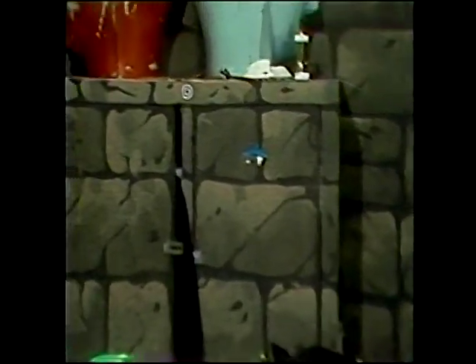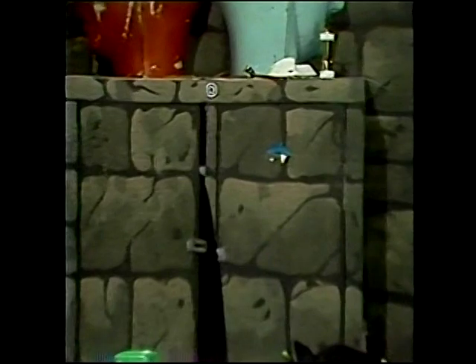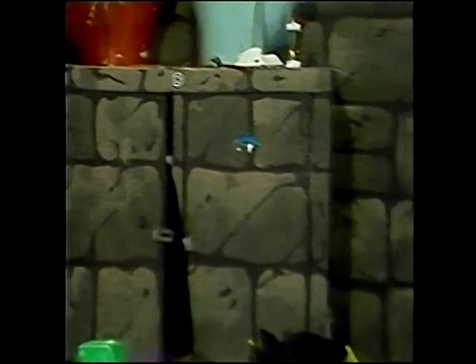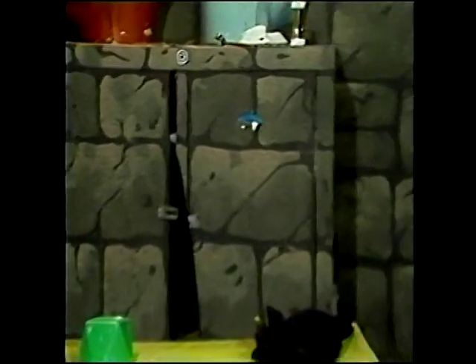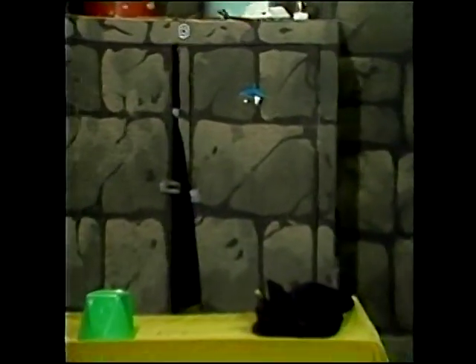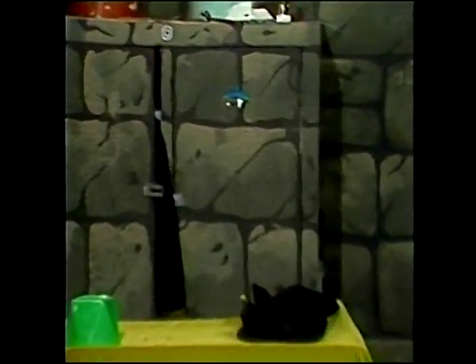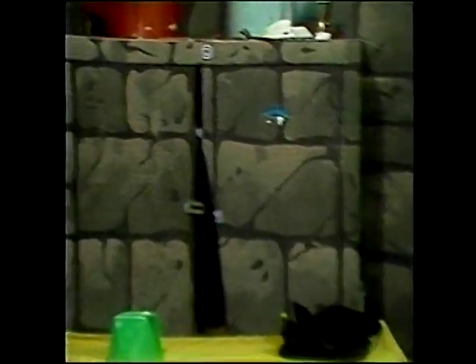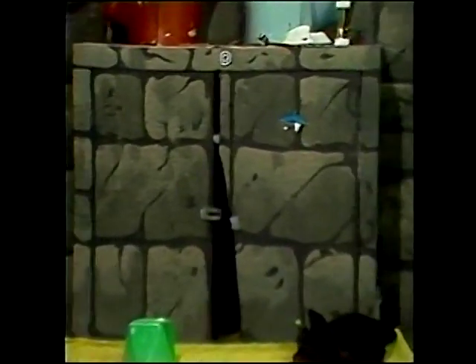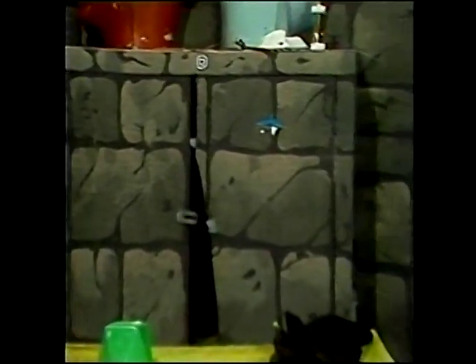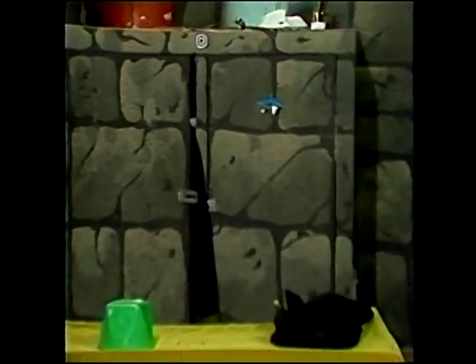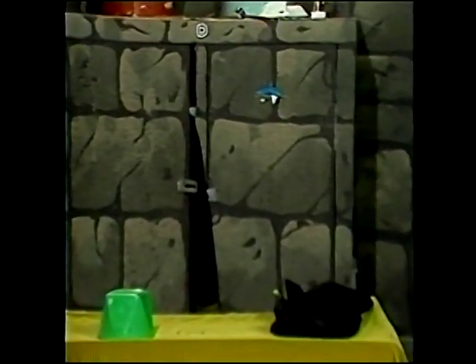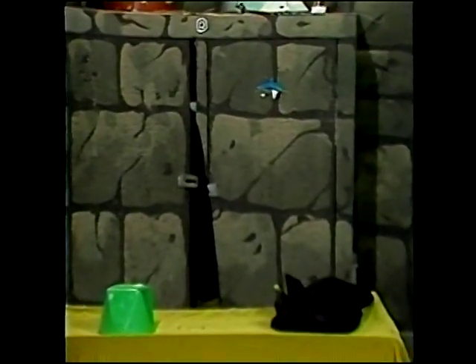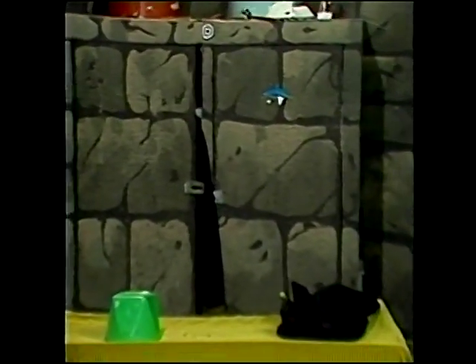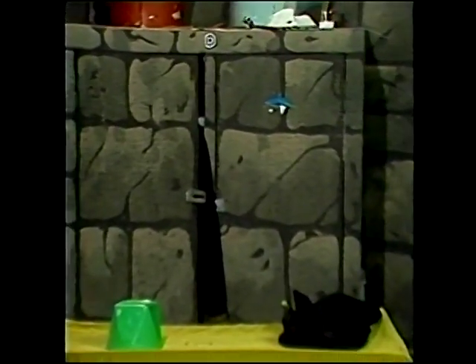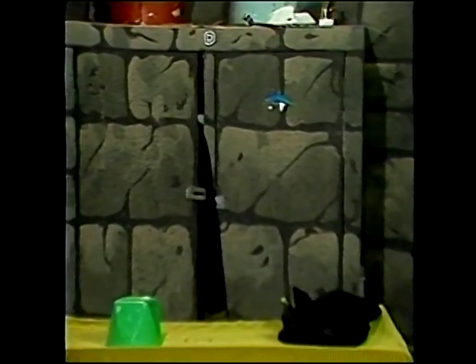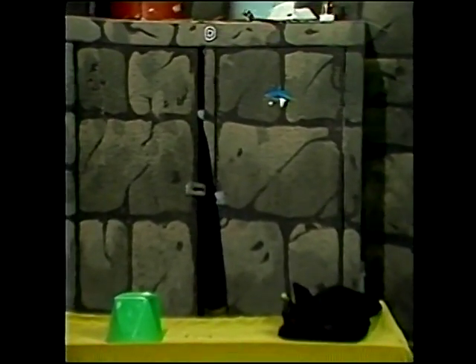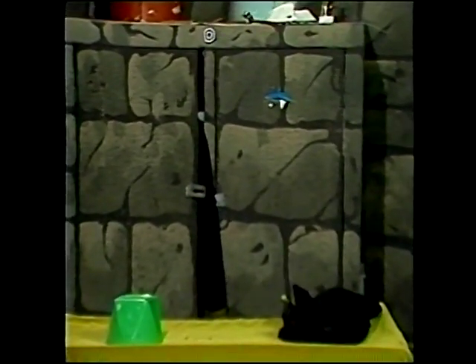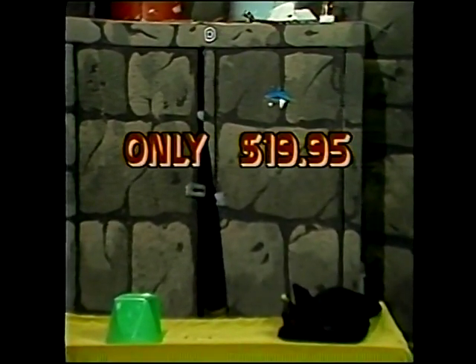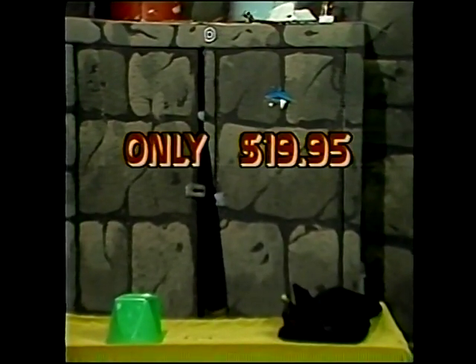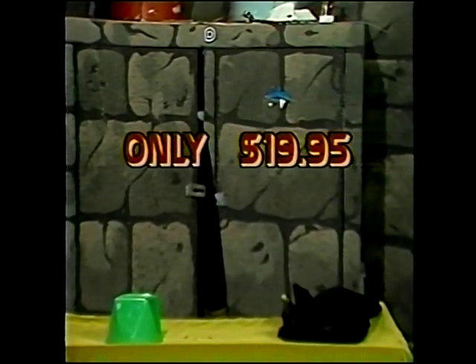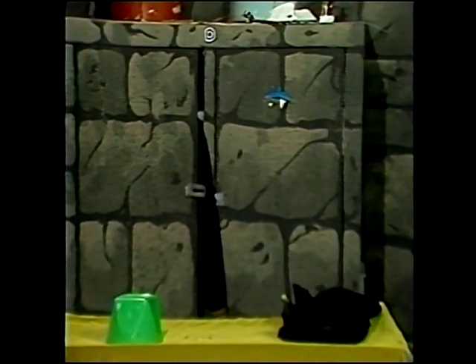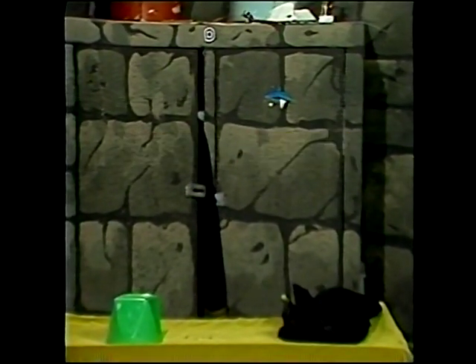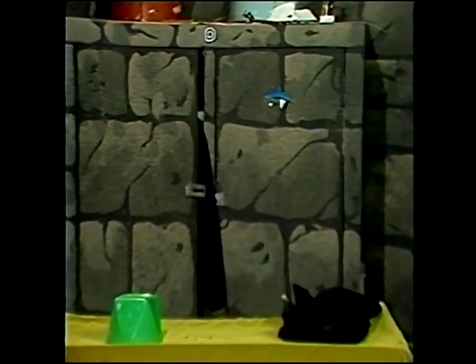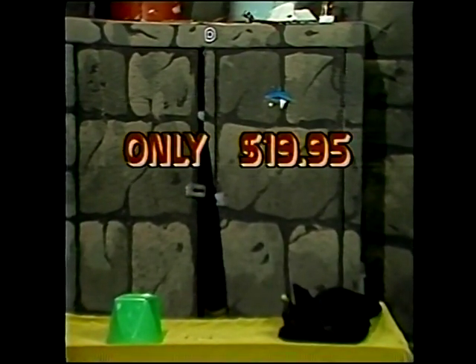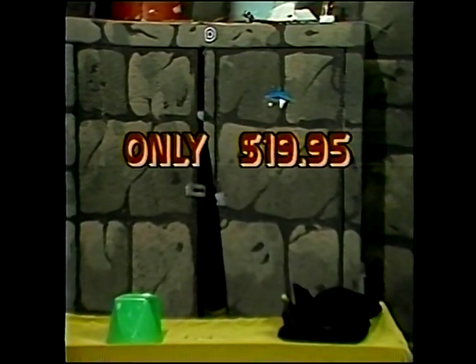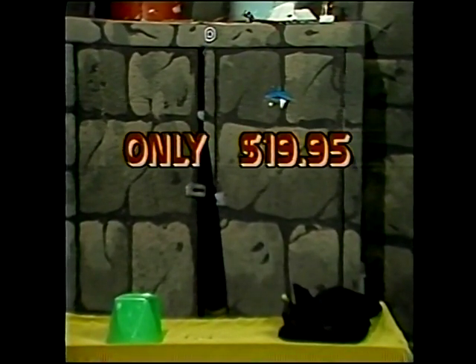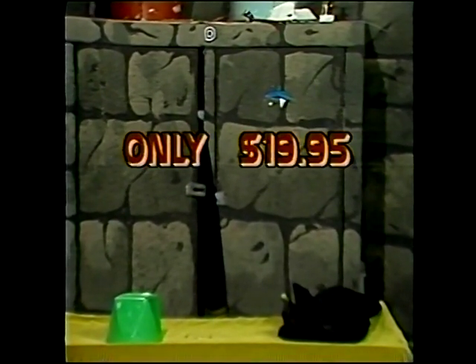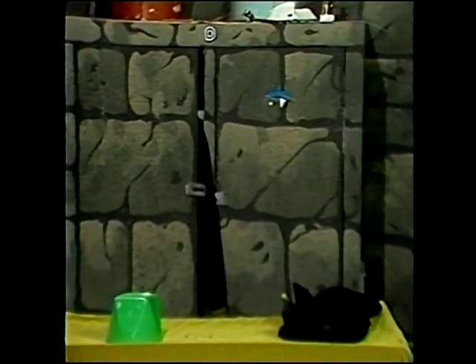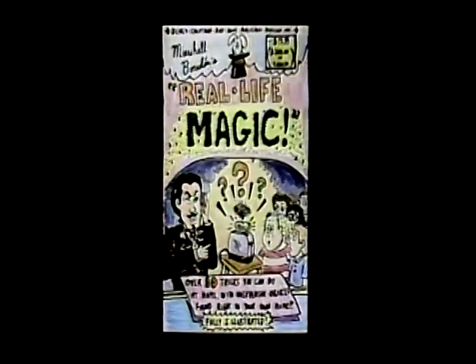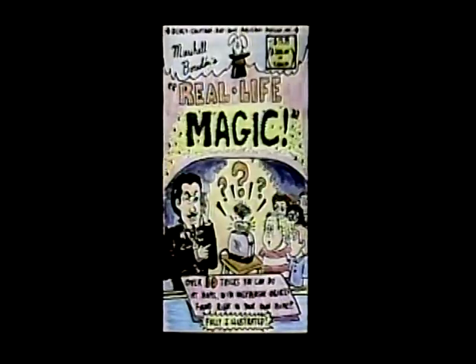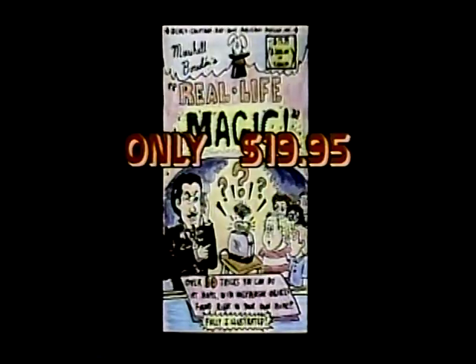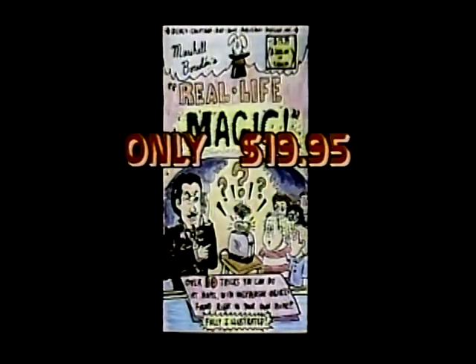Real Life Magic Book, only $19.99. All it takes is a little money and a lot of time.